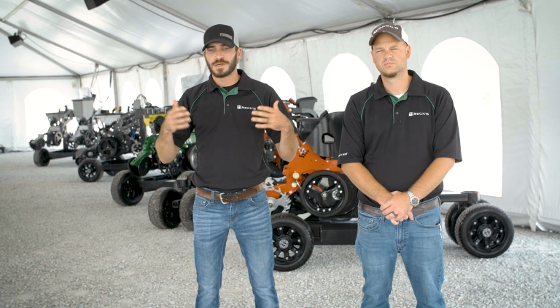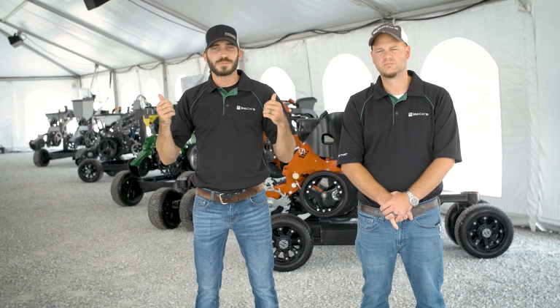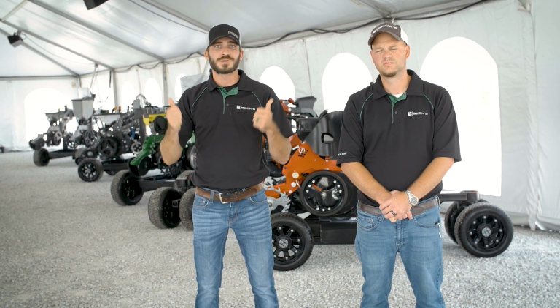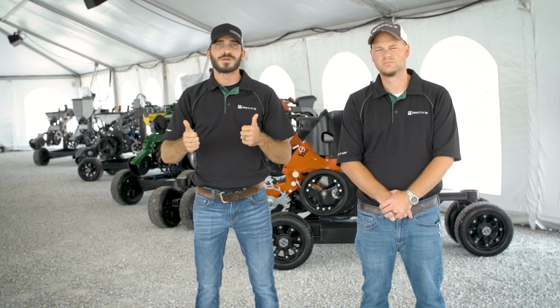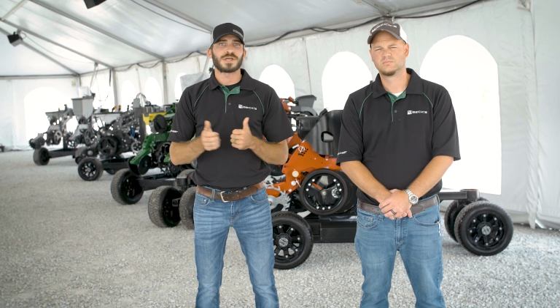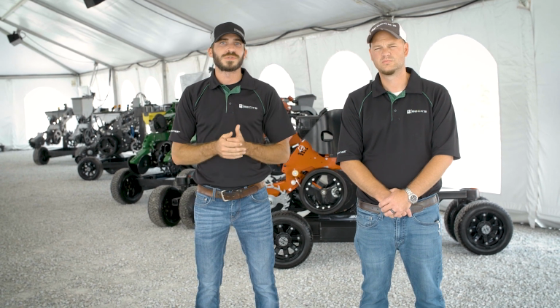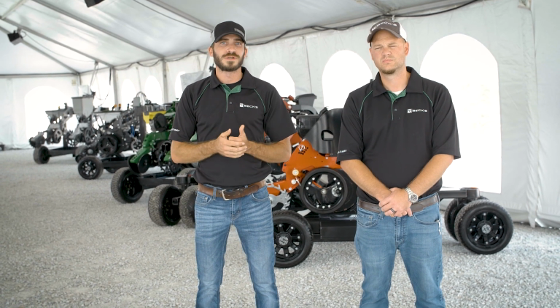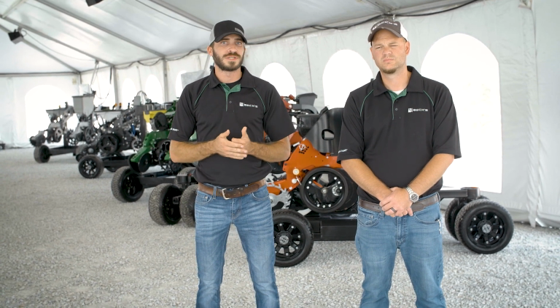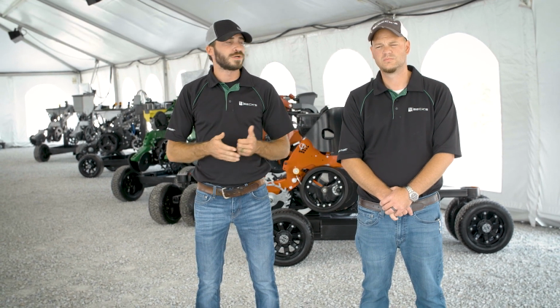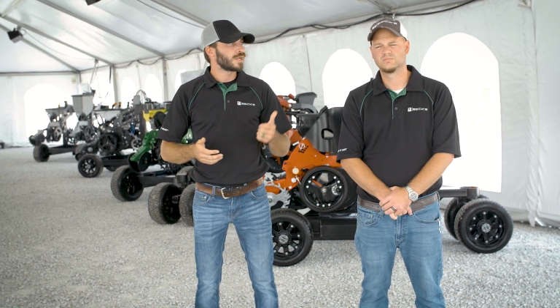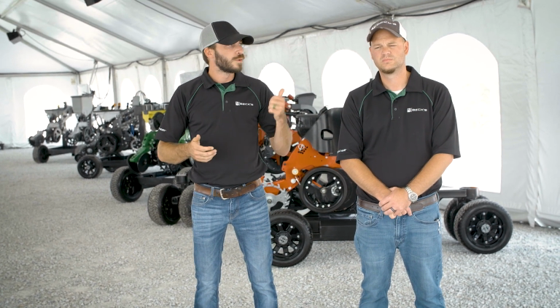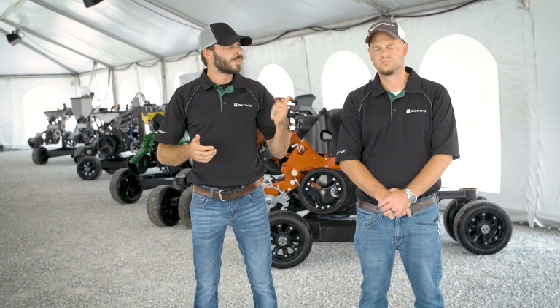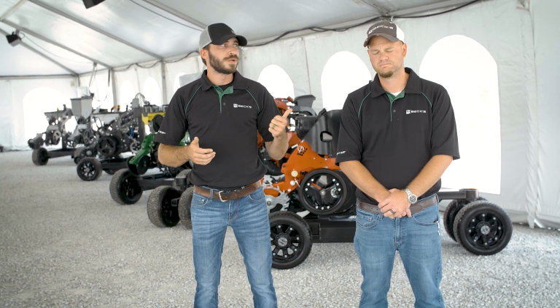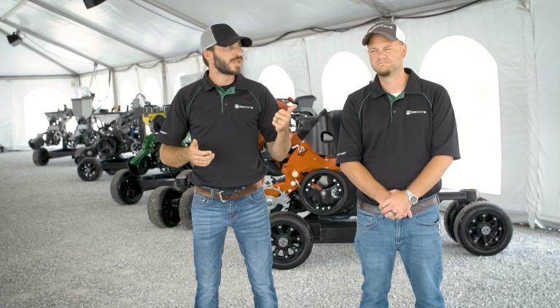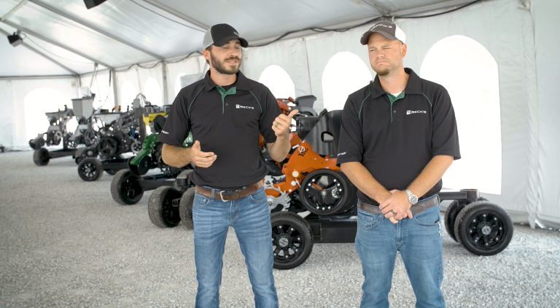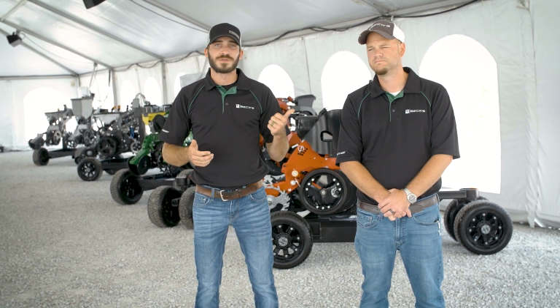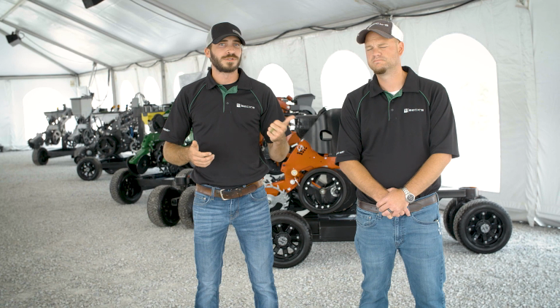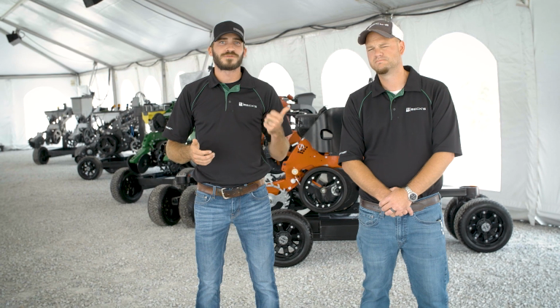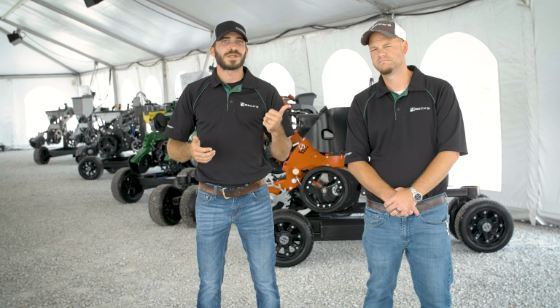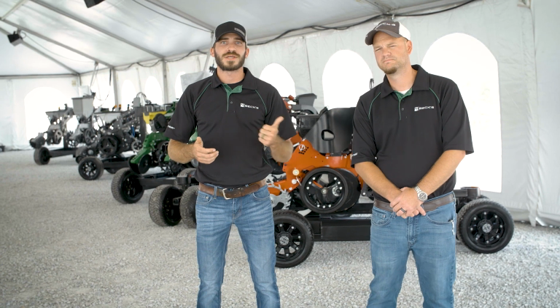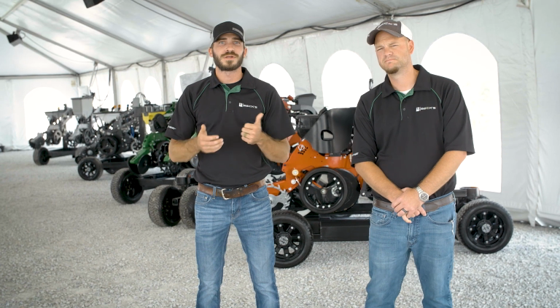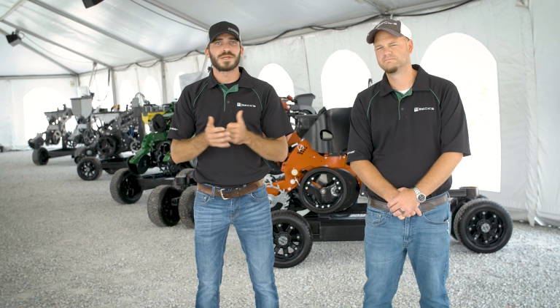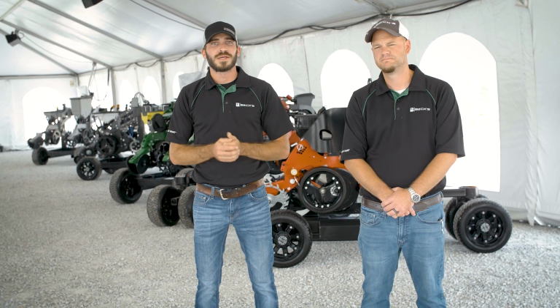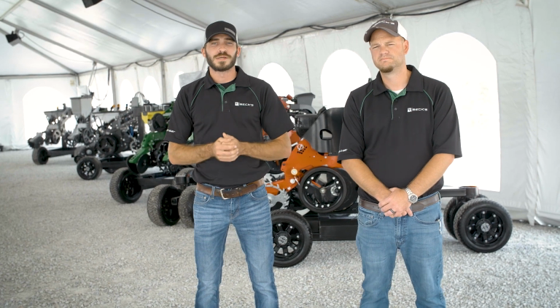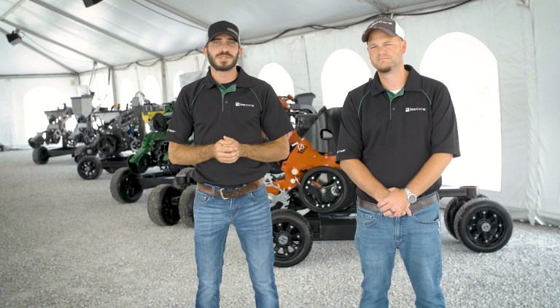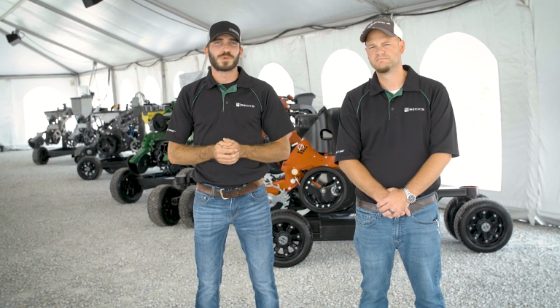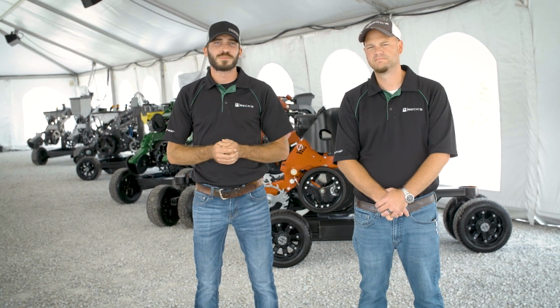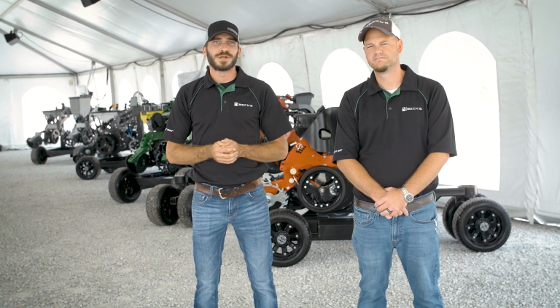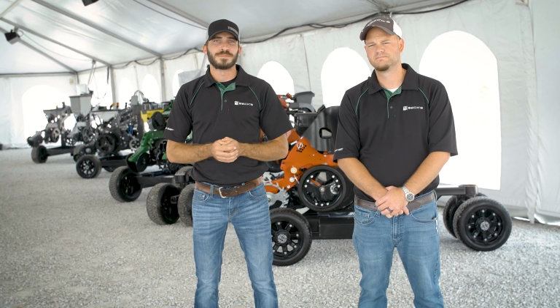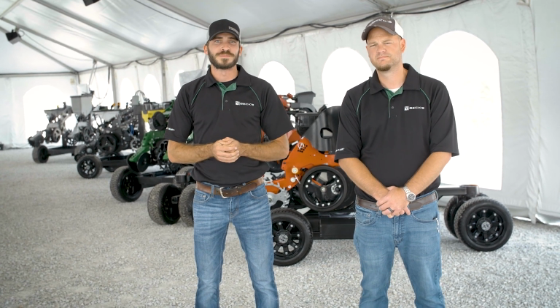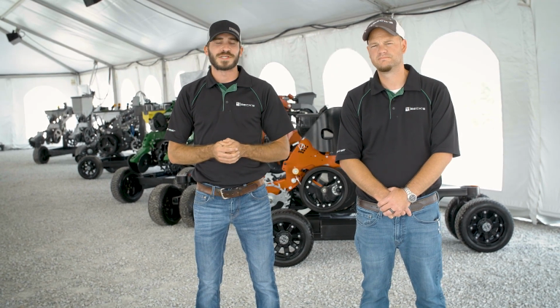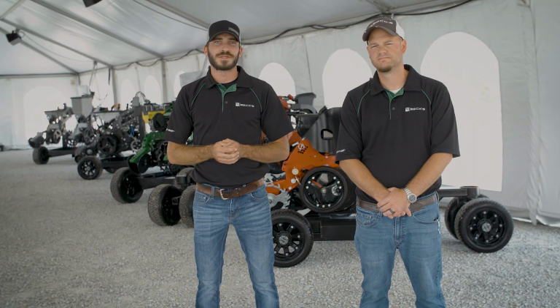Make sure and stop and see our tent talk. We'll be here Thursday, Friday, Saturday. Come see the perfect planter. Thanks, guys.